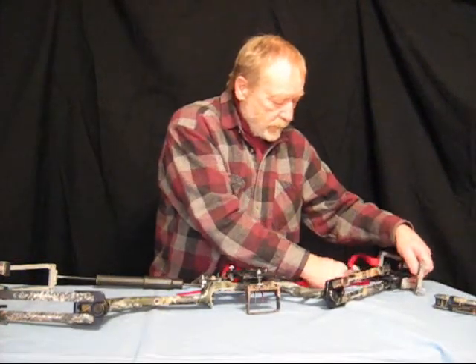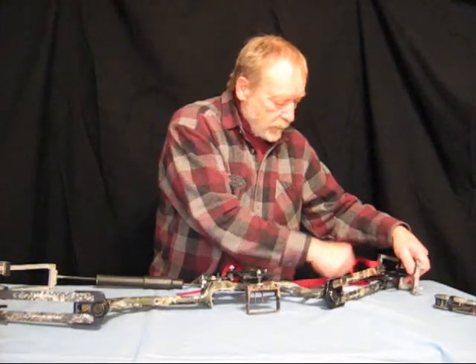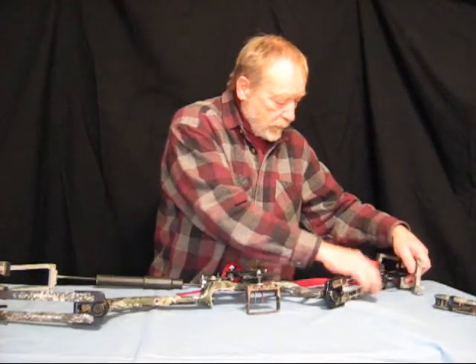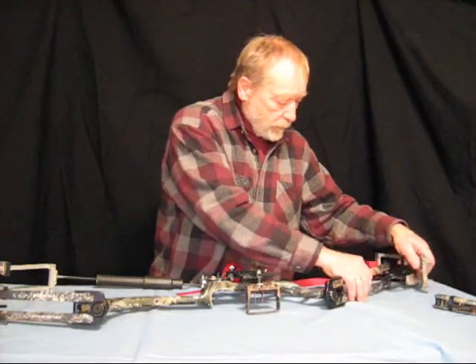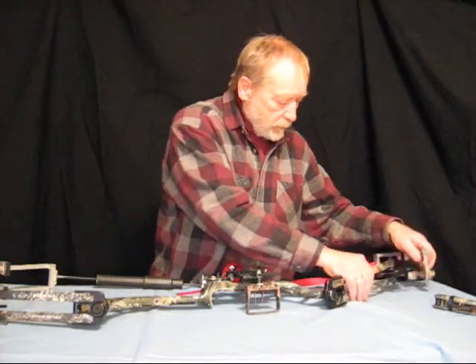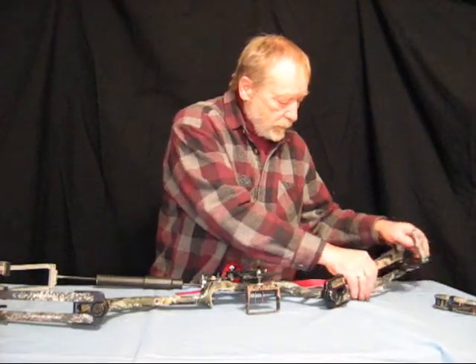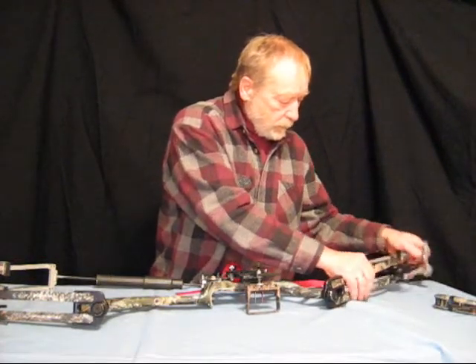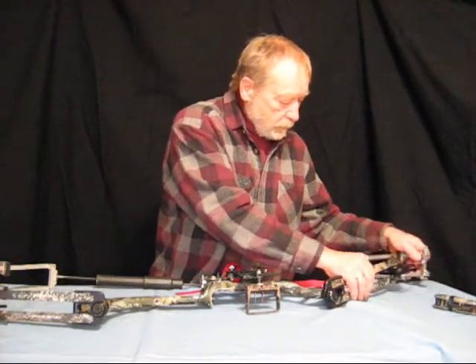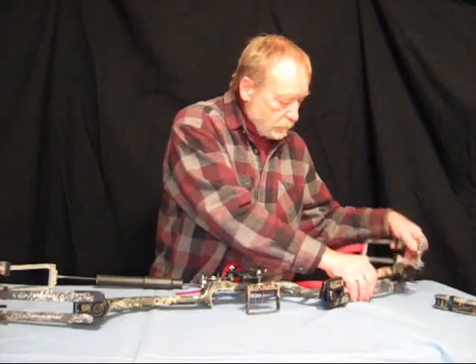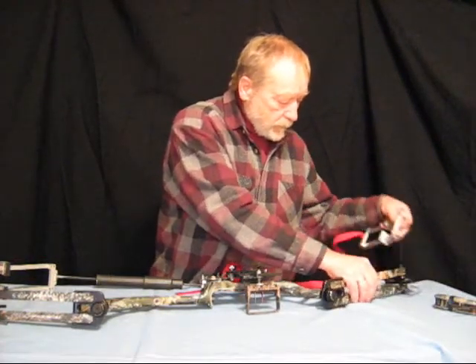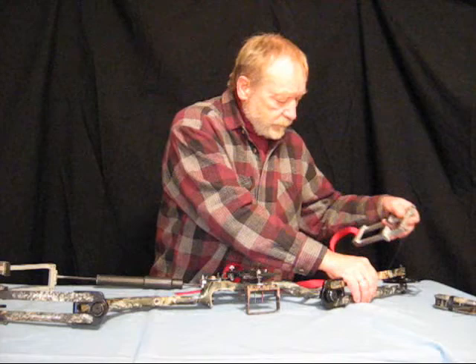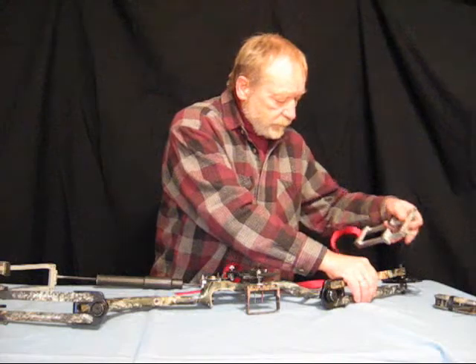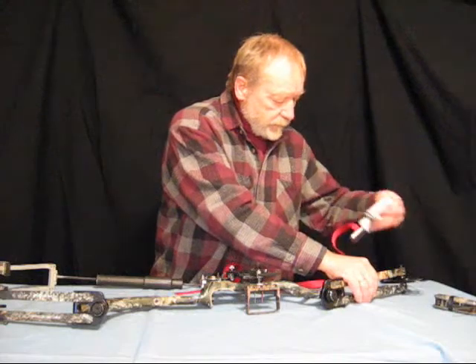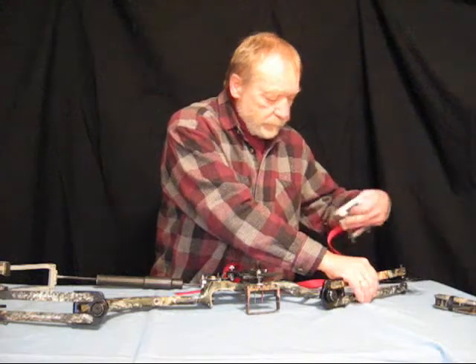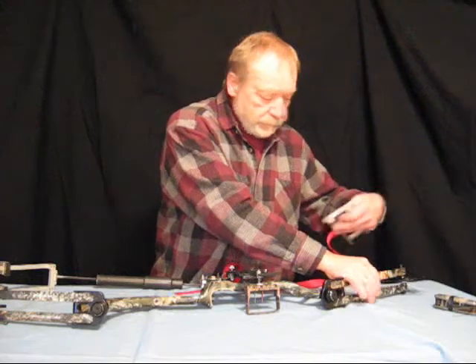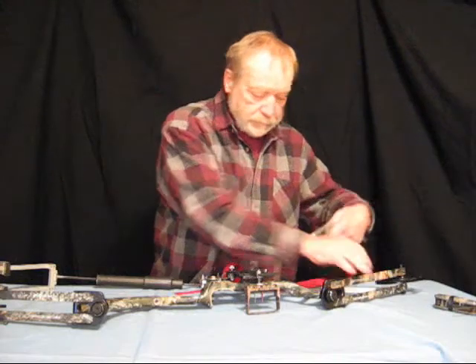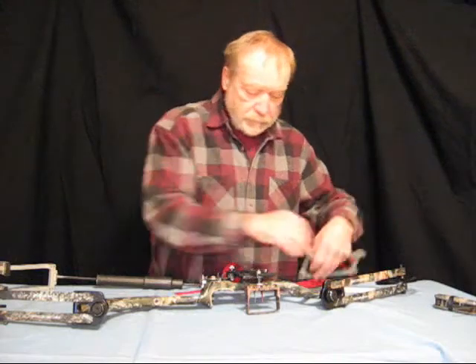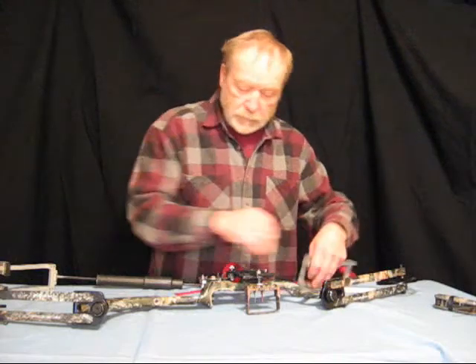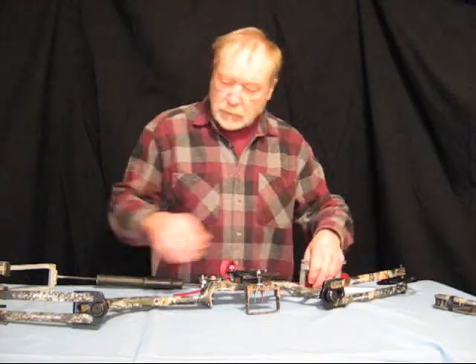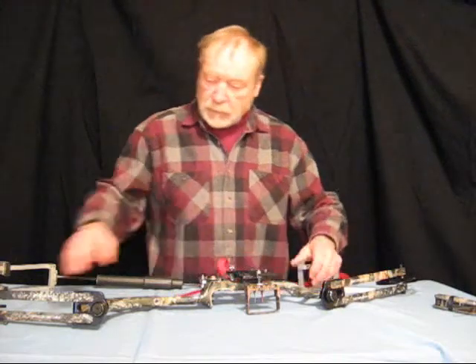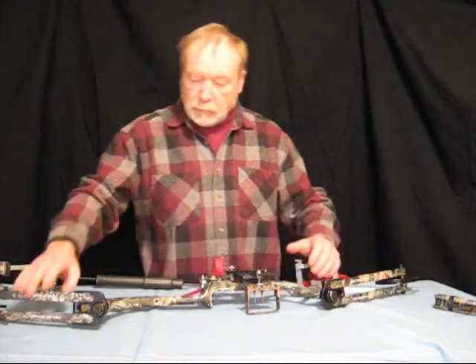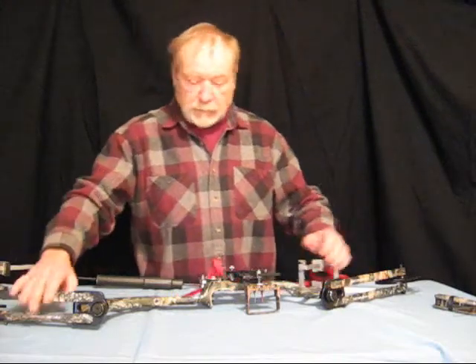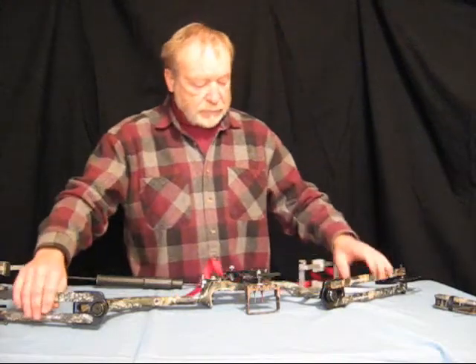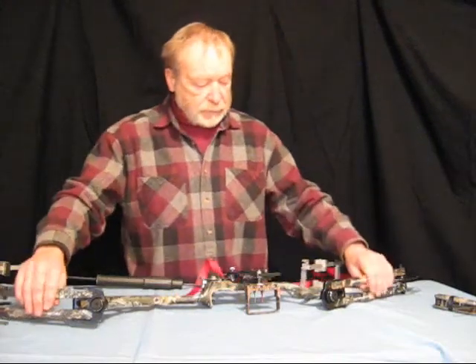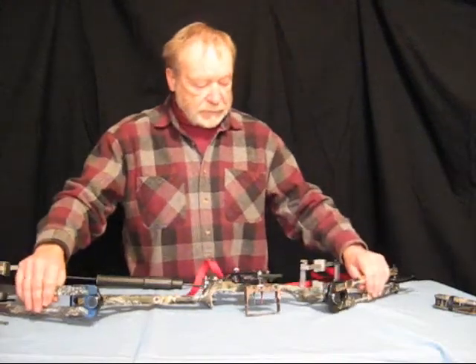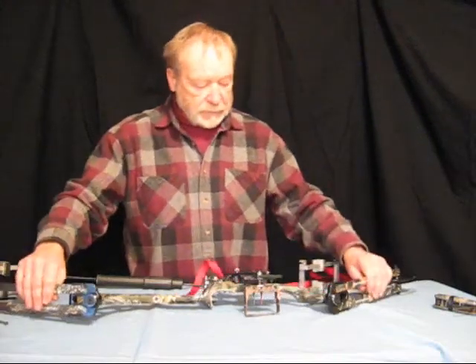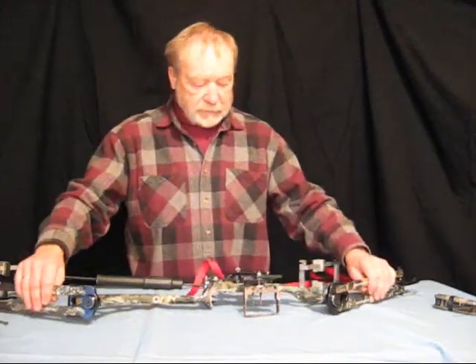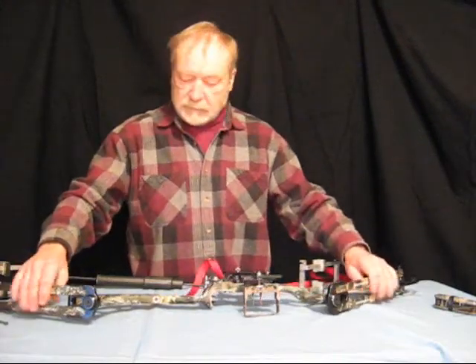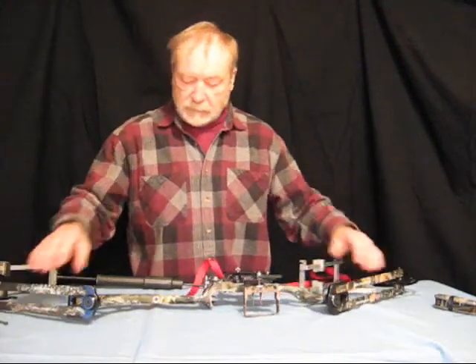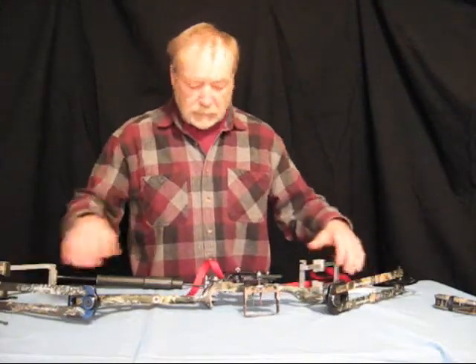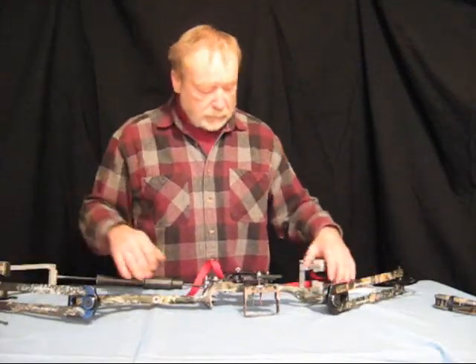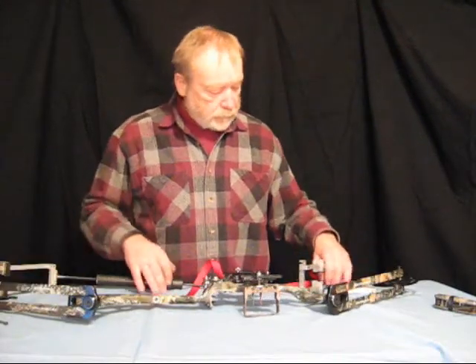And now, as you see, we've completely disassembled the bow.